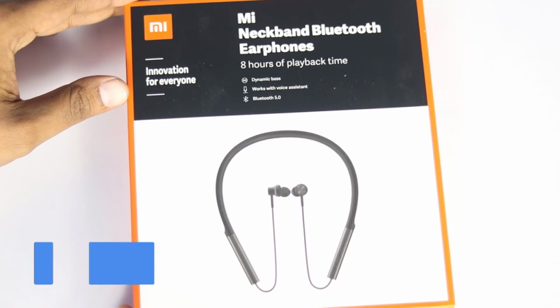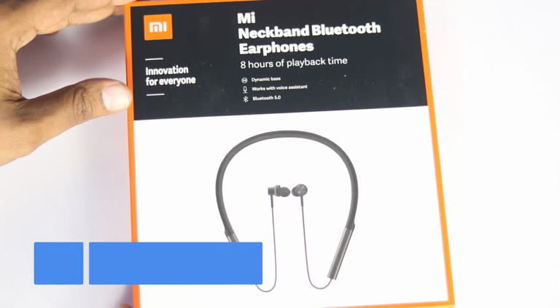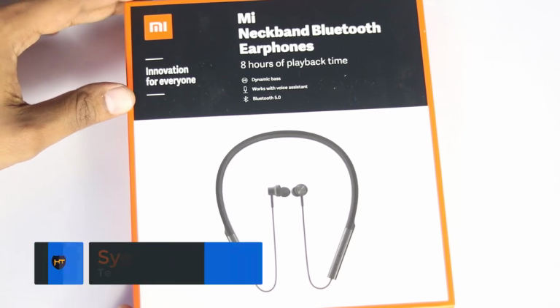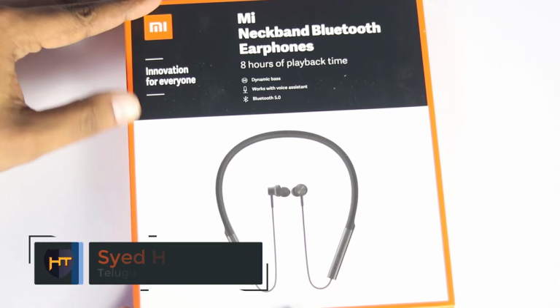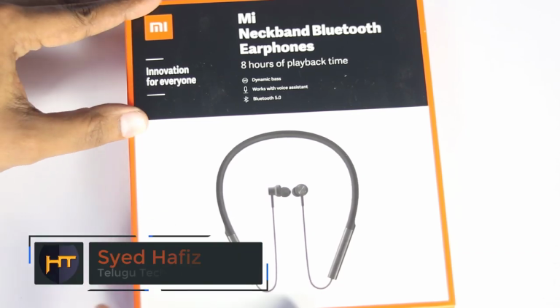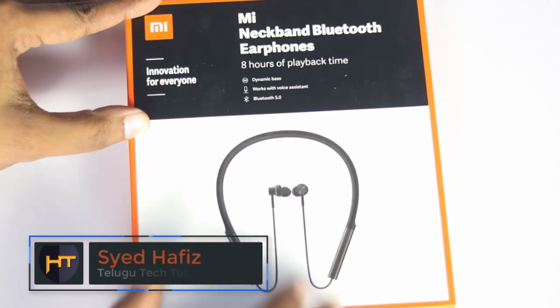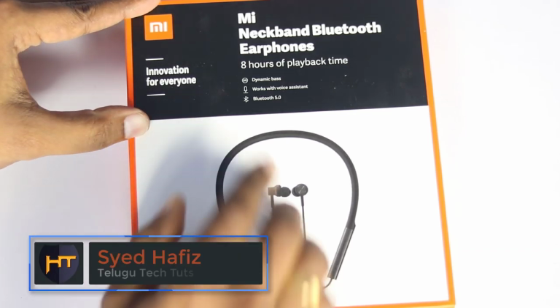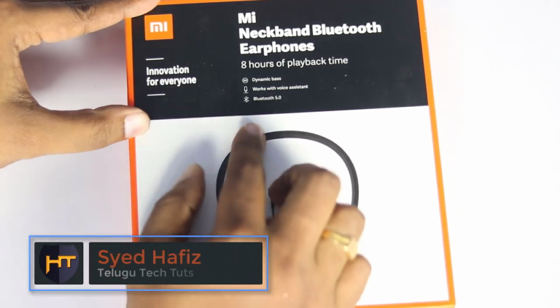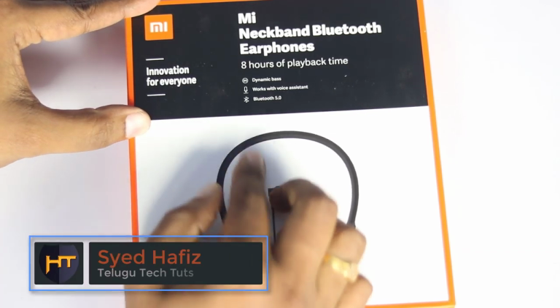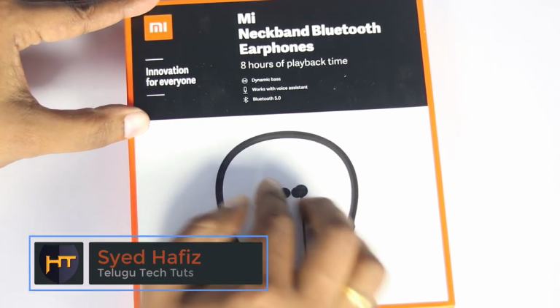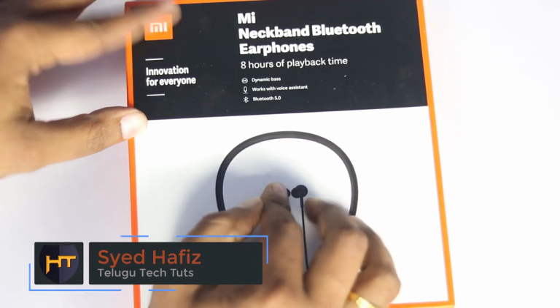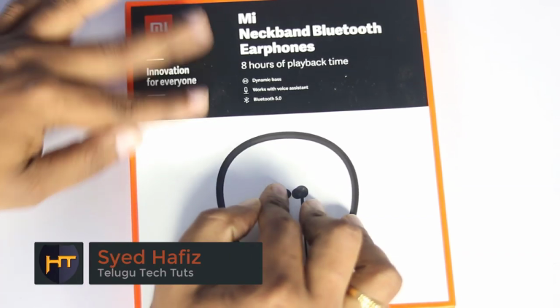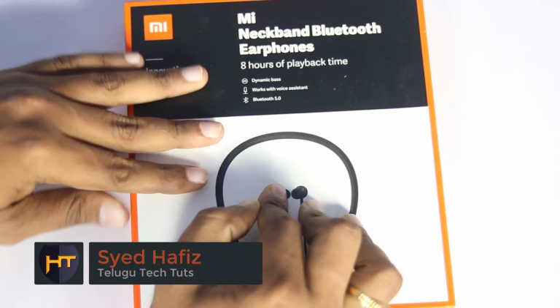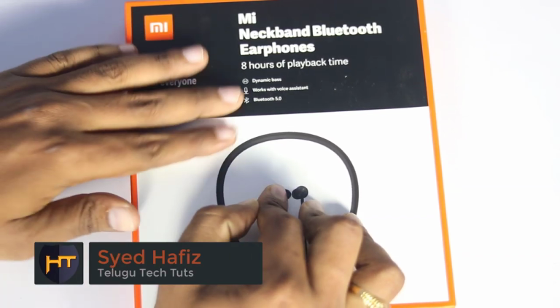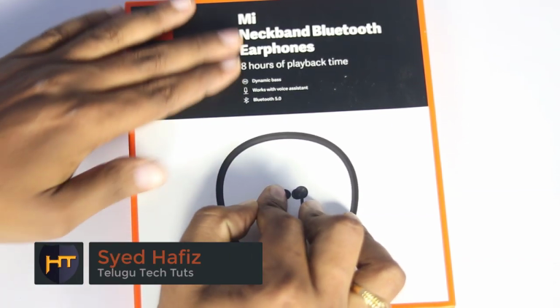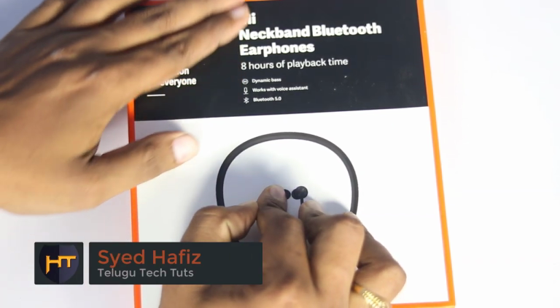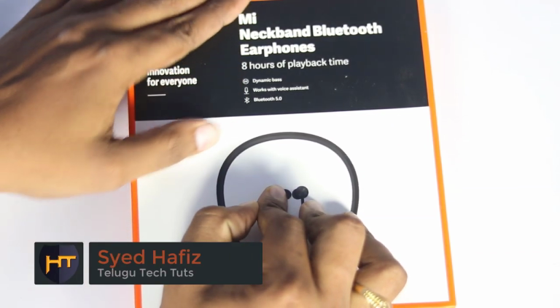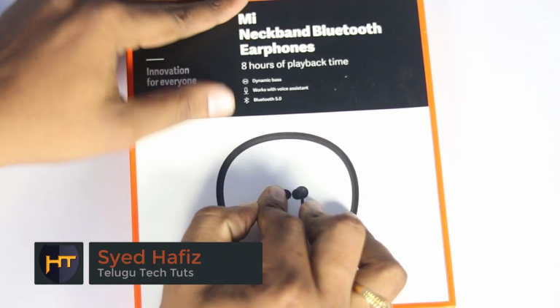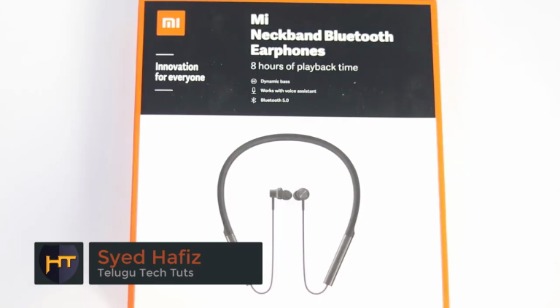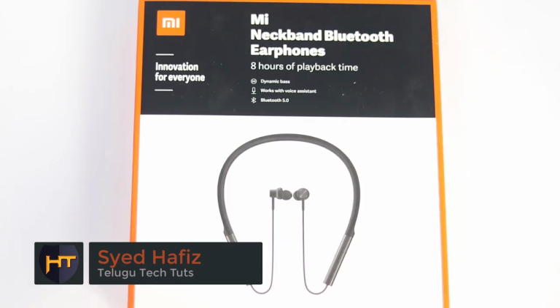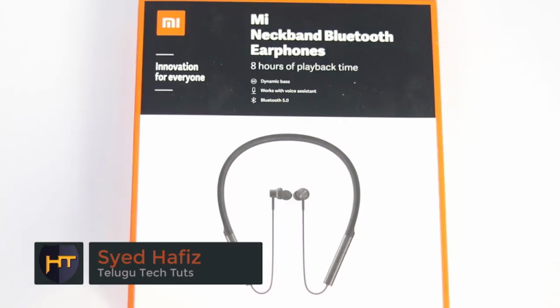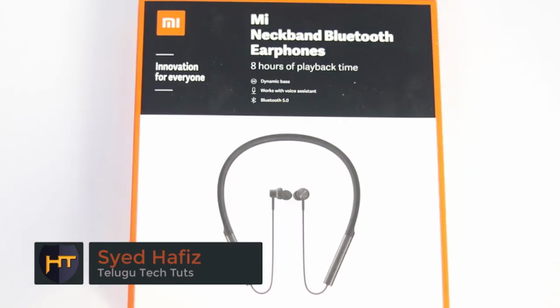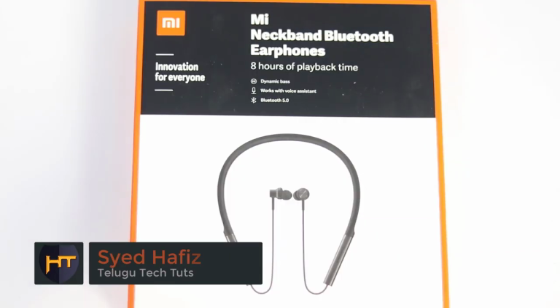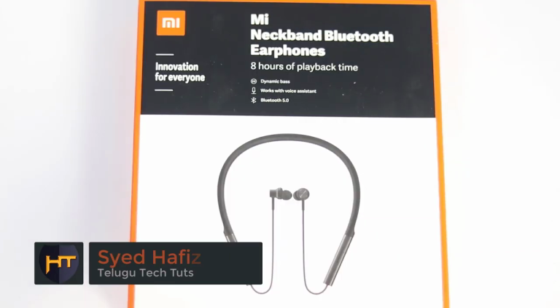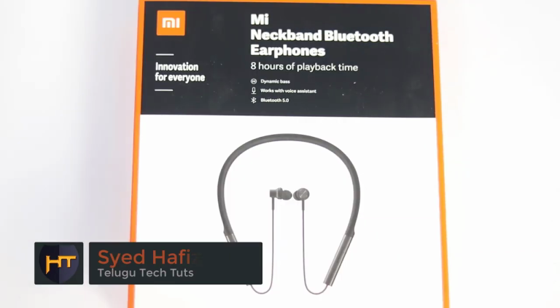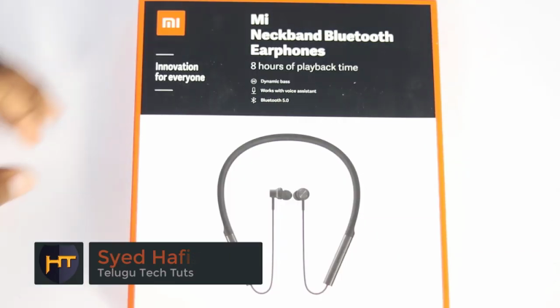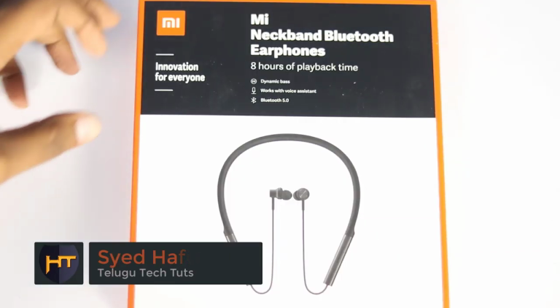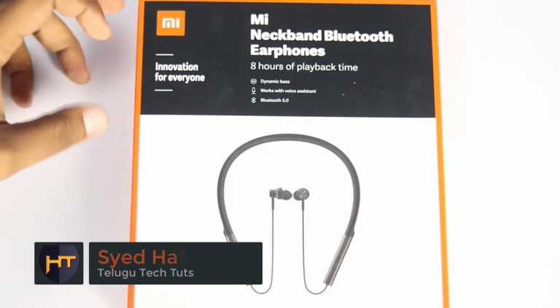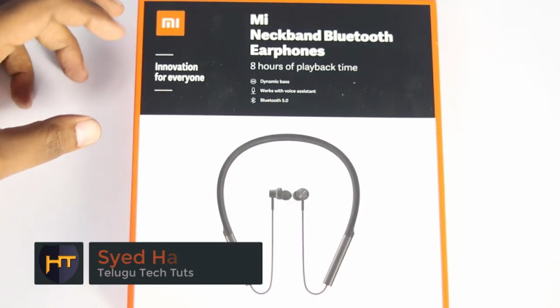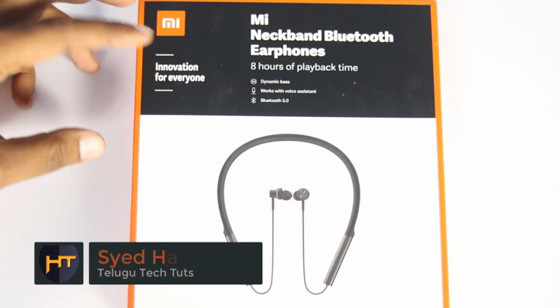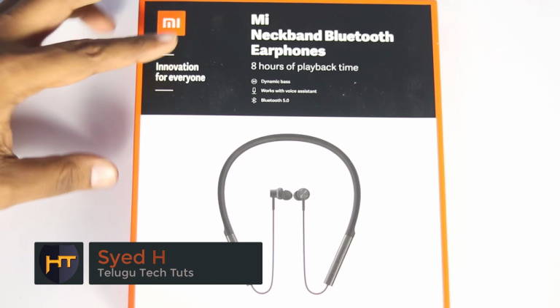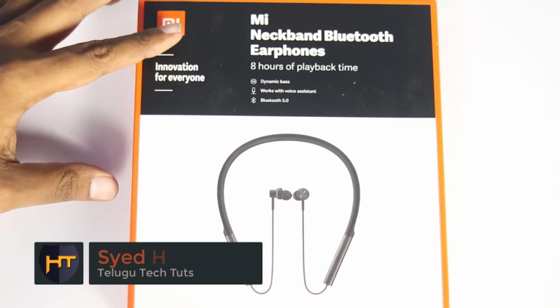Hi friends, I am Hafiz Mir and I am TechTude. This video is about the MI Neckband Bluetooth Earphones.